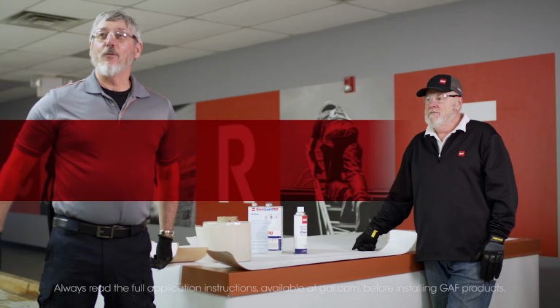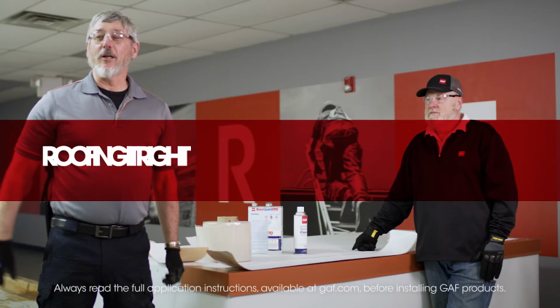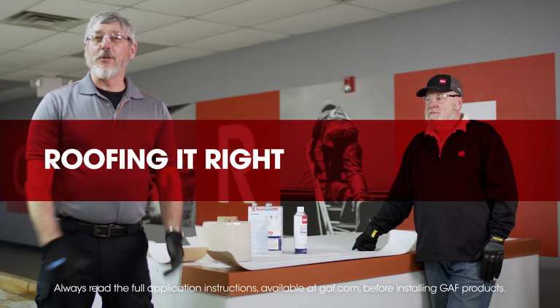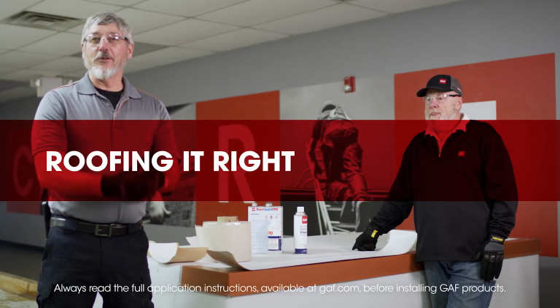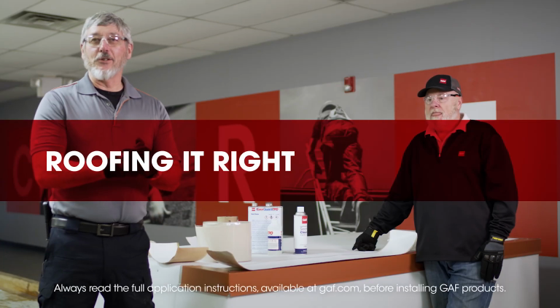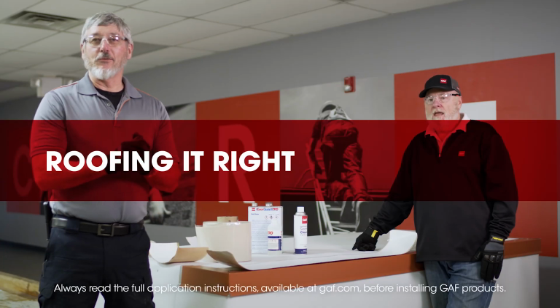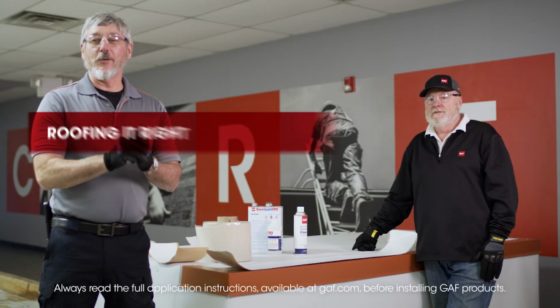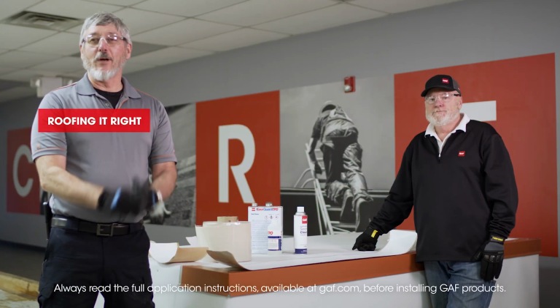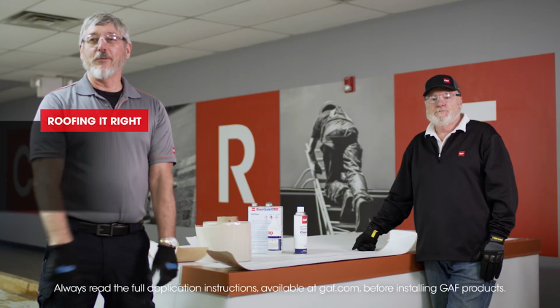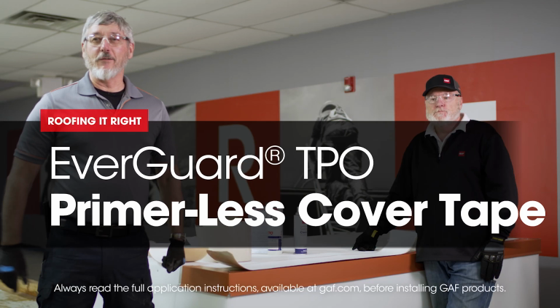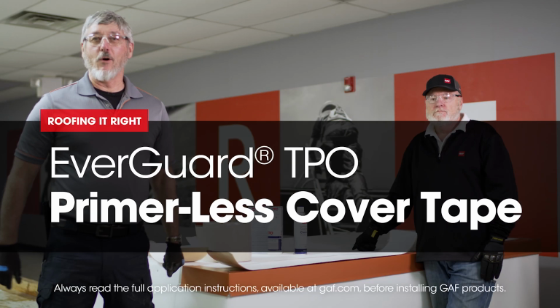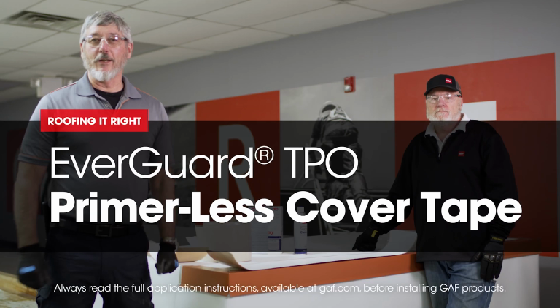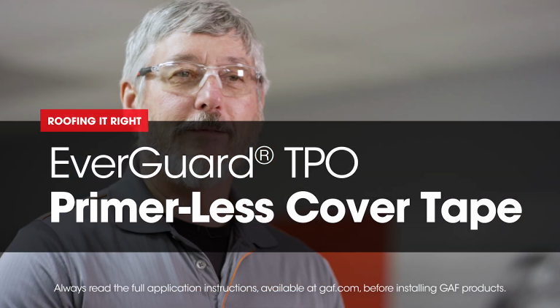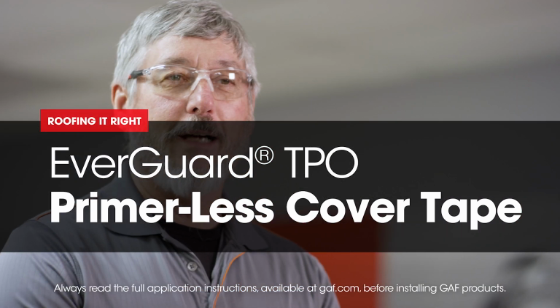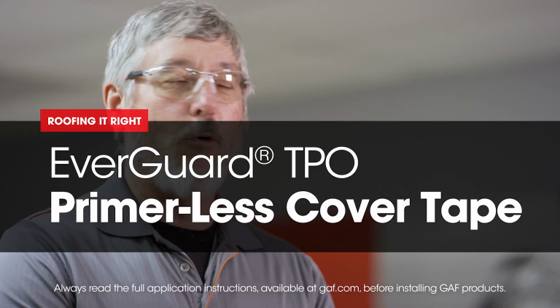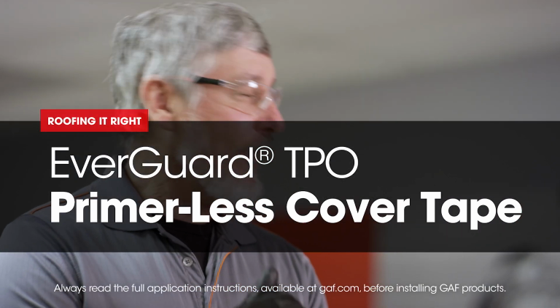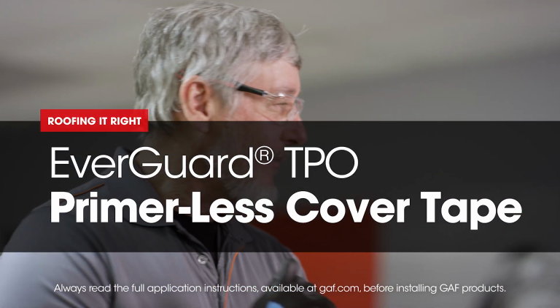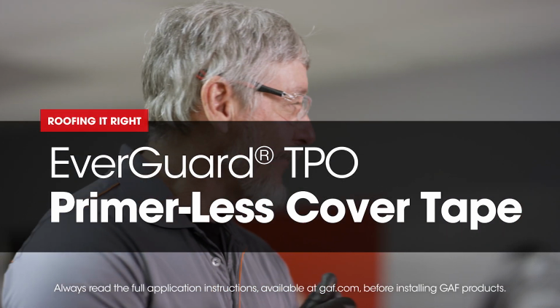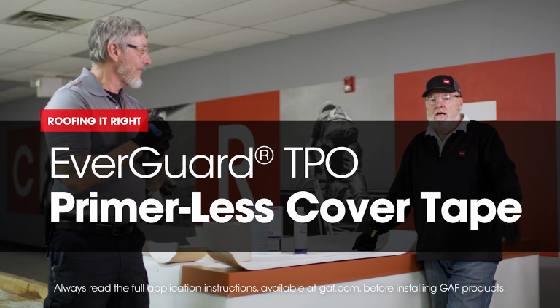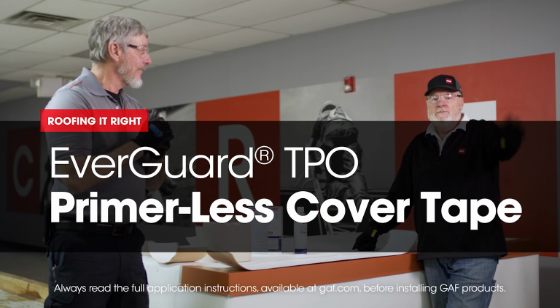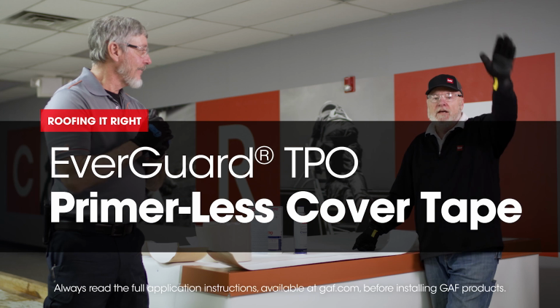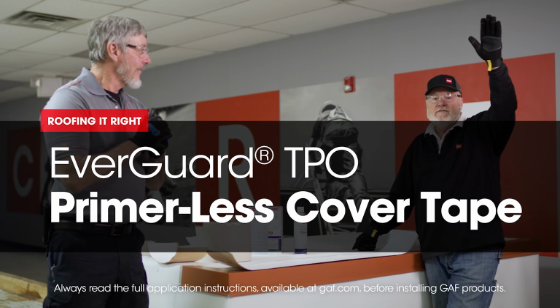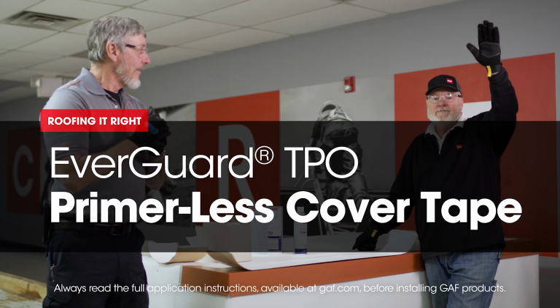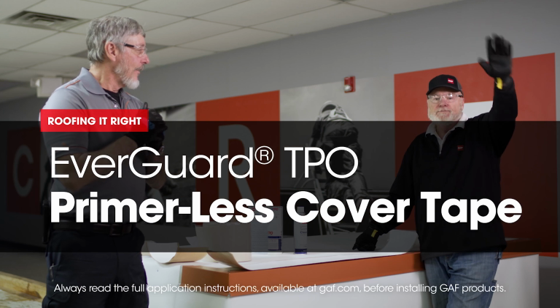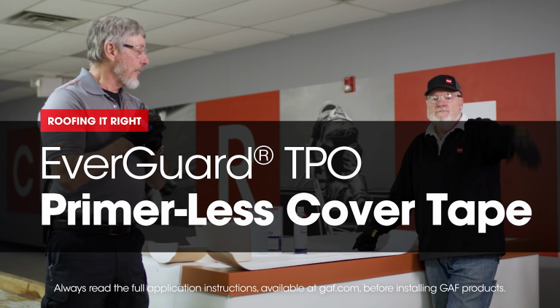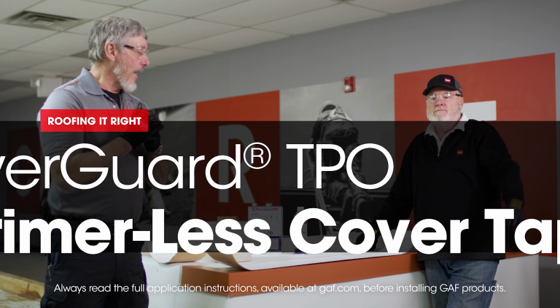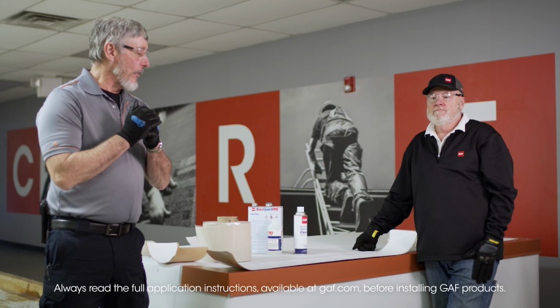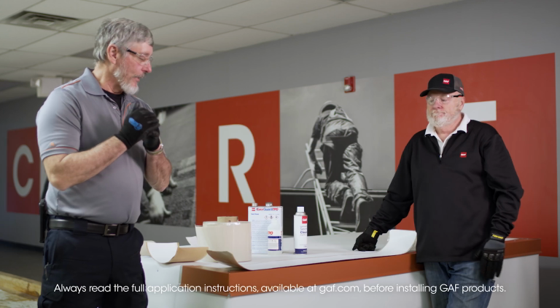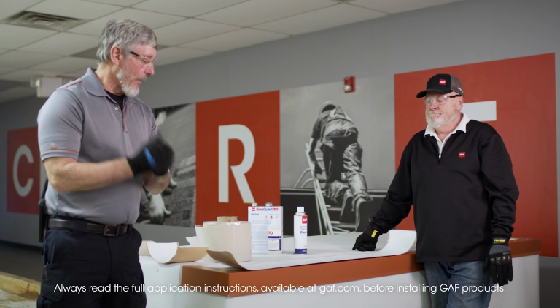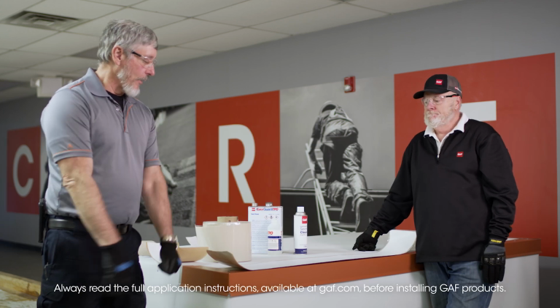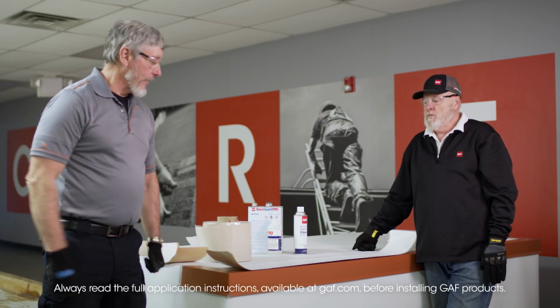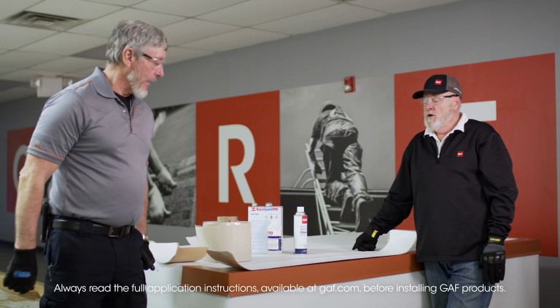Welcome to another edition of Roof It Right with Dave and Wally. I'm Wally. And I'm Dave. So Dave, what are we talking about here today?